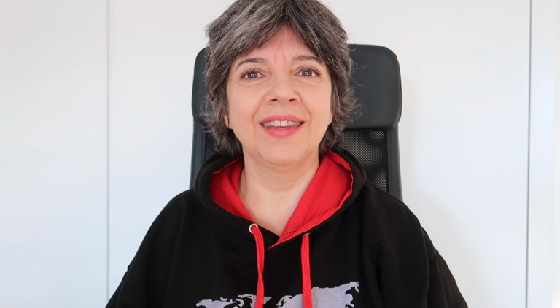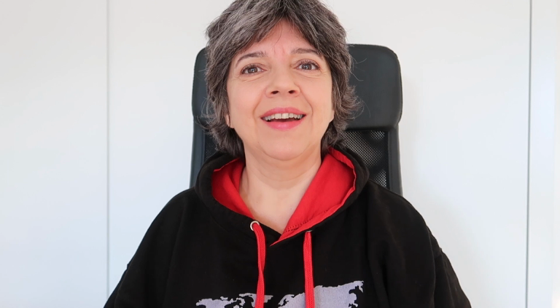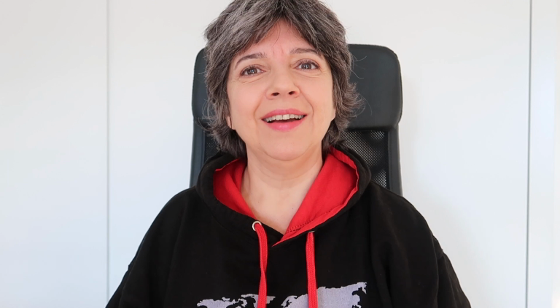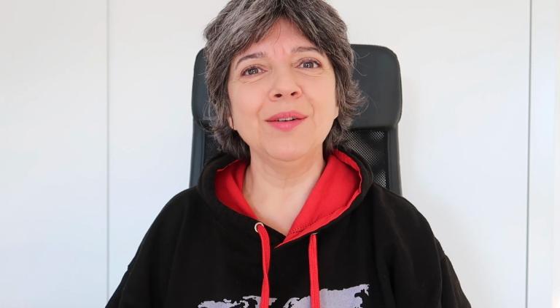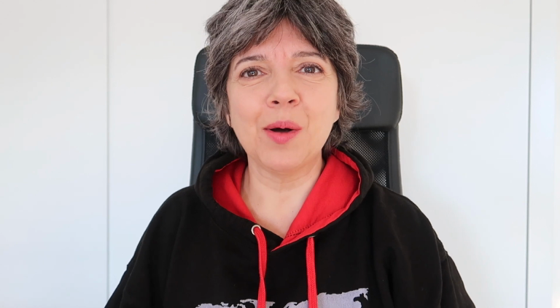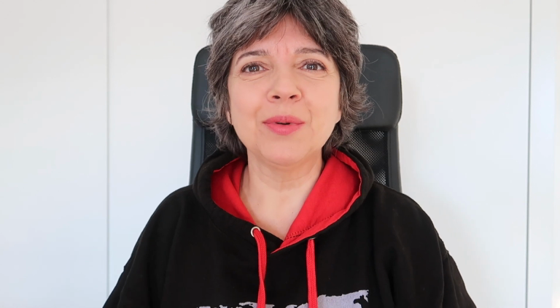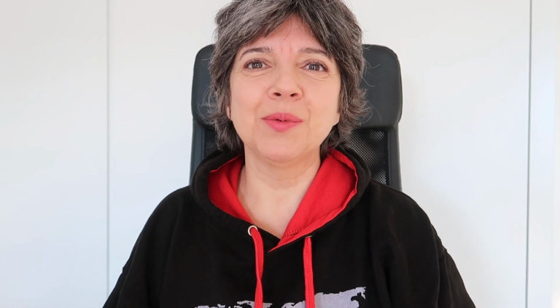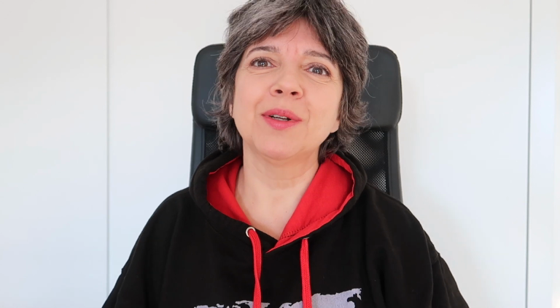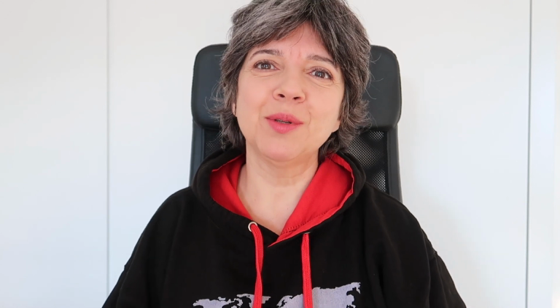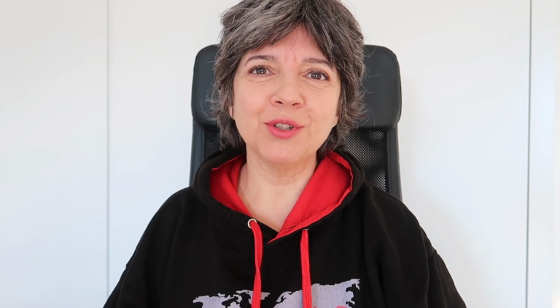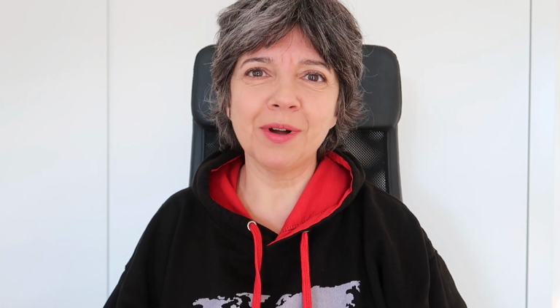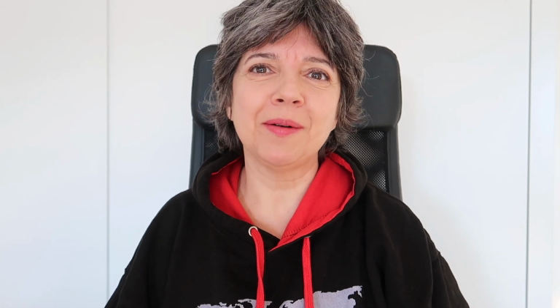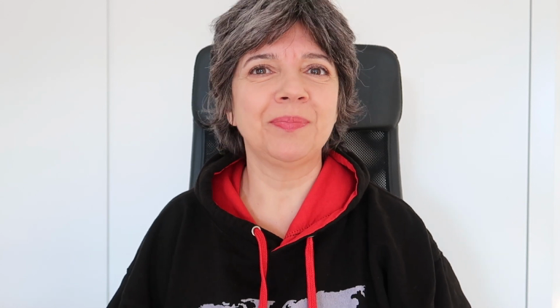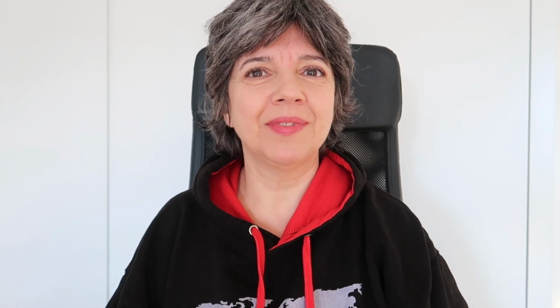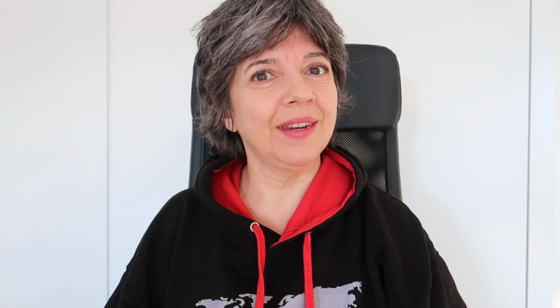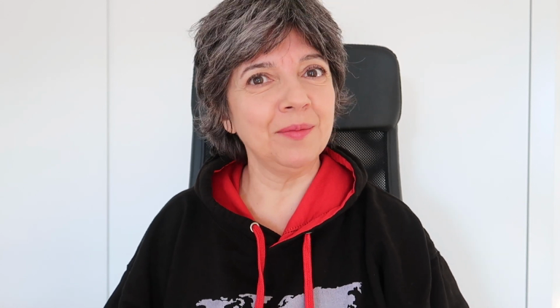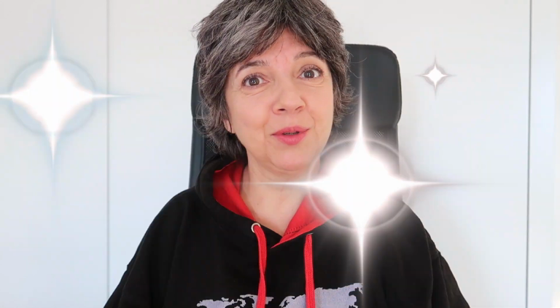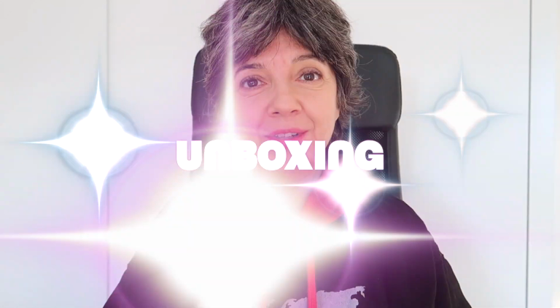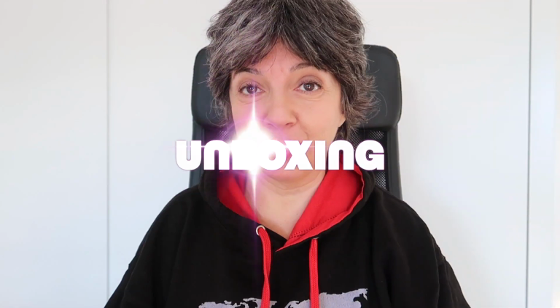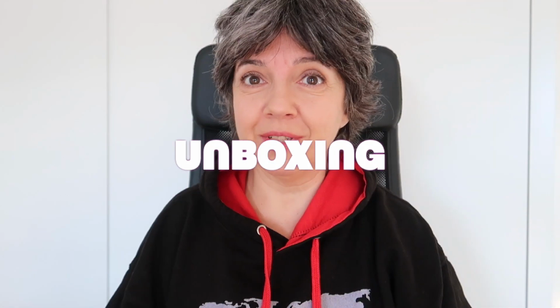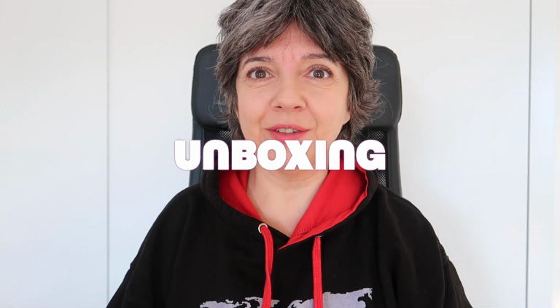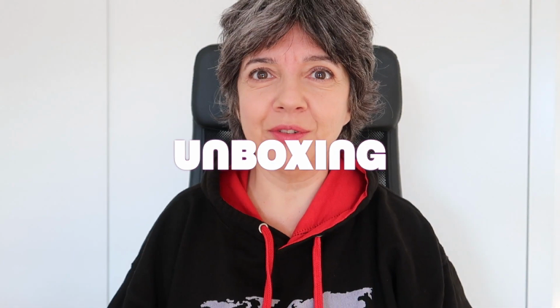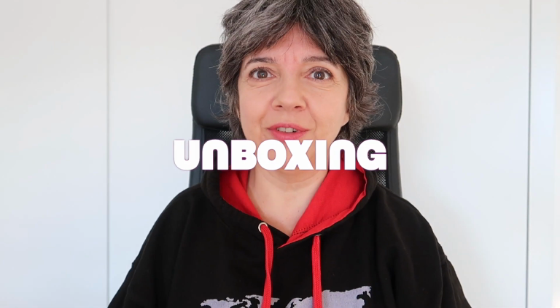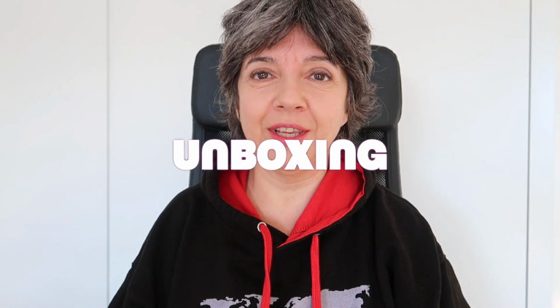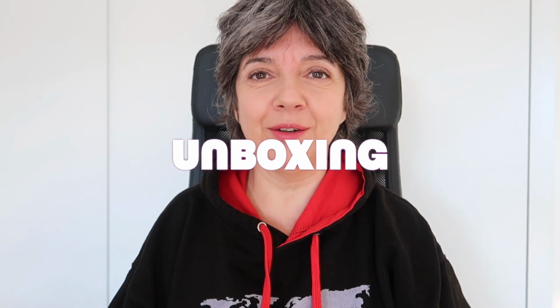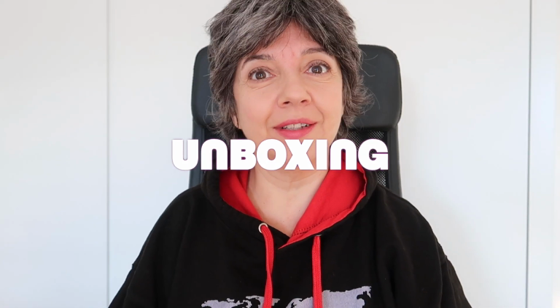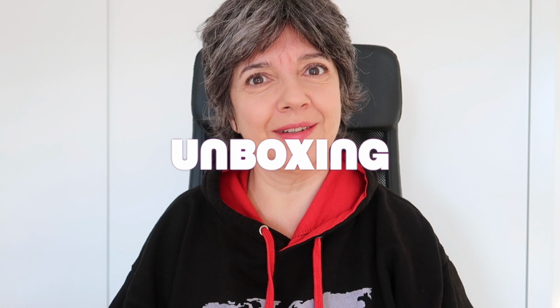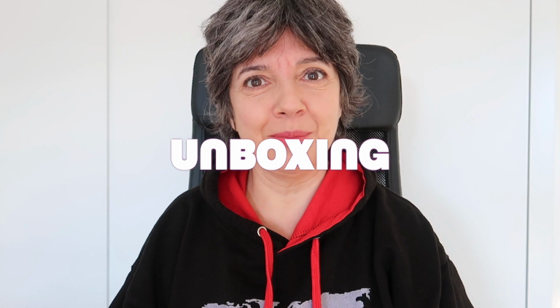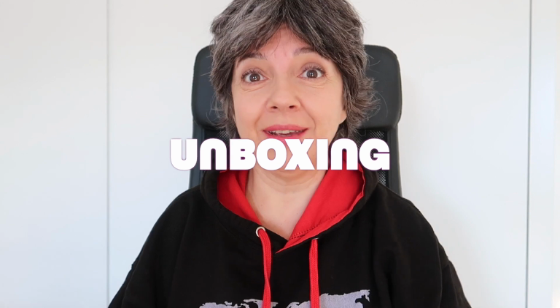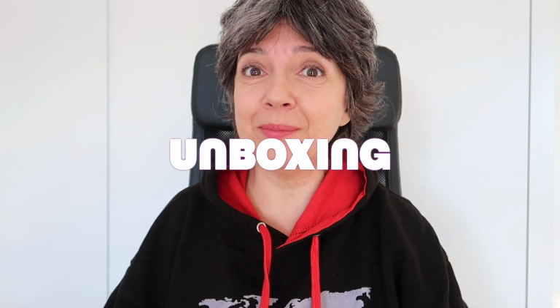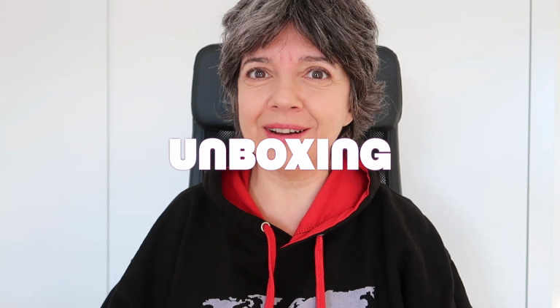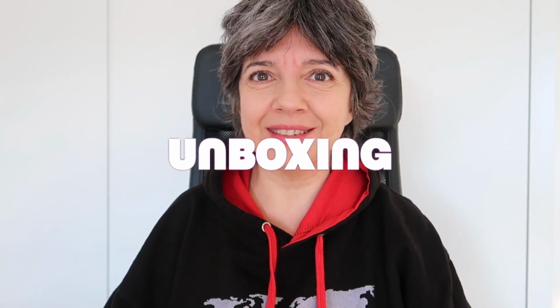Hello hoppers and welcome to Mucho Hop. Today I'm doing a totally different video. It's going to be an unboxing.